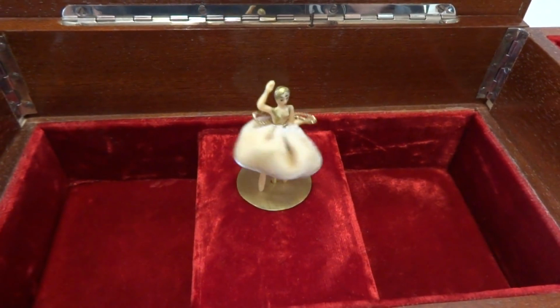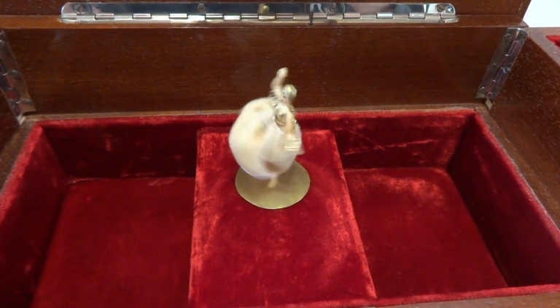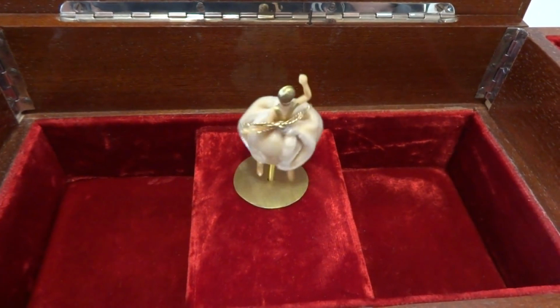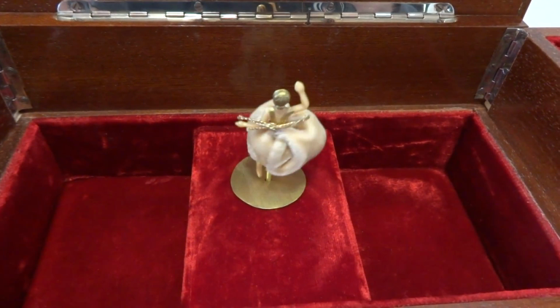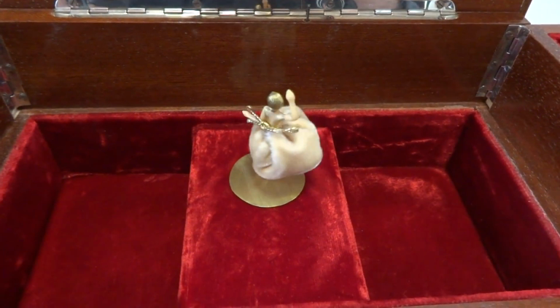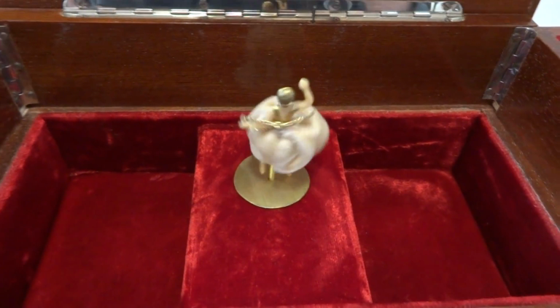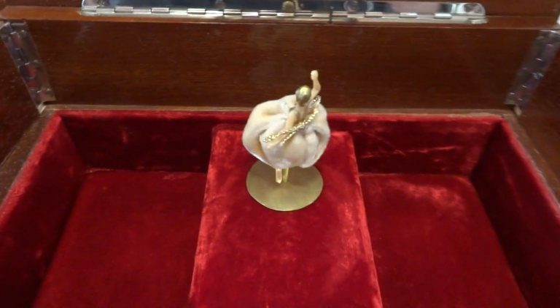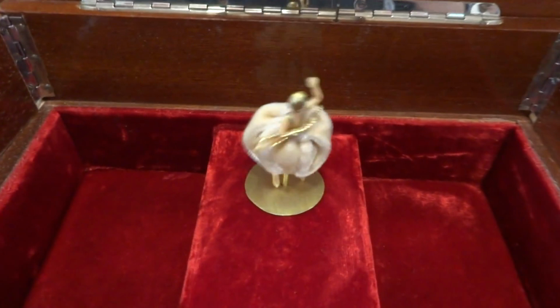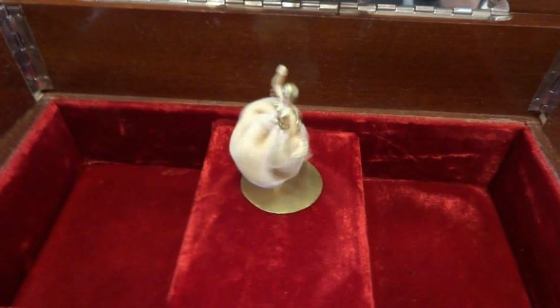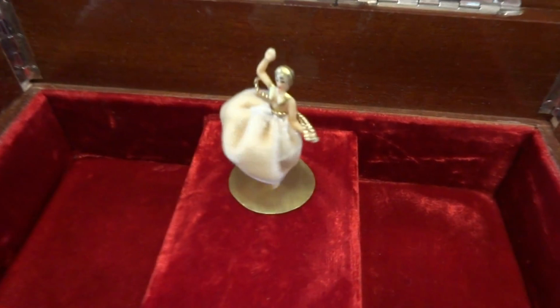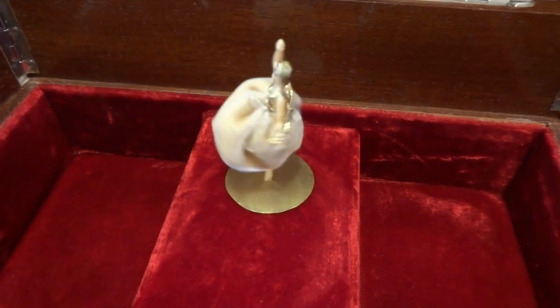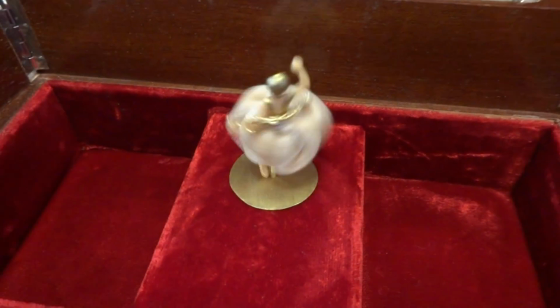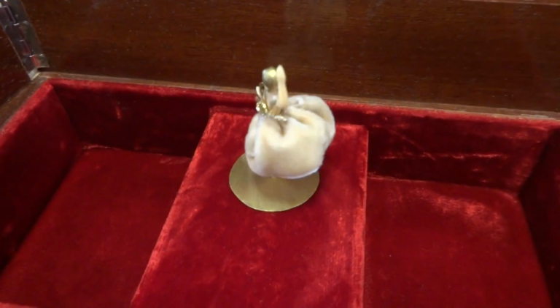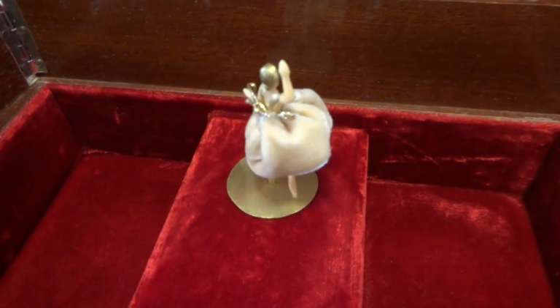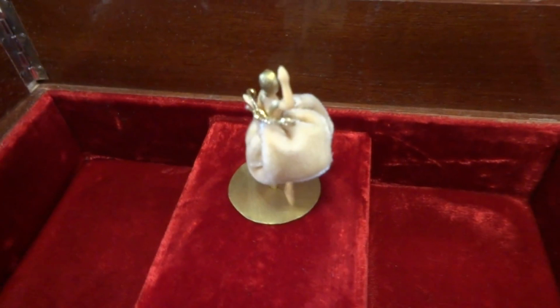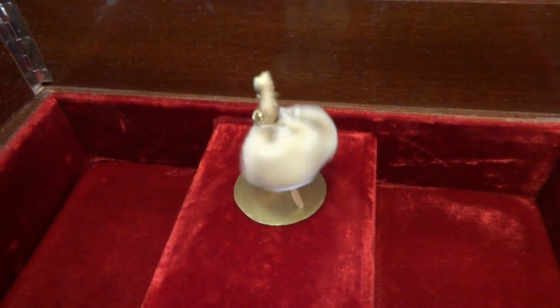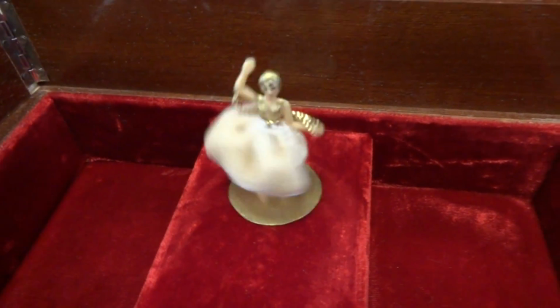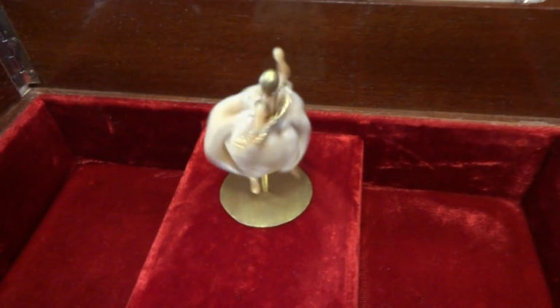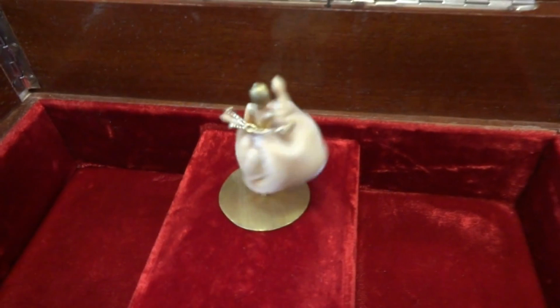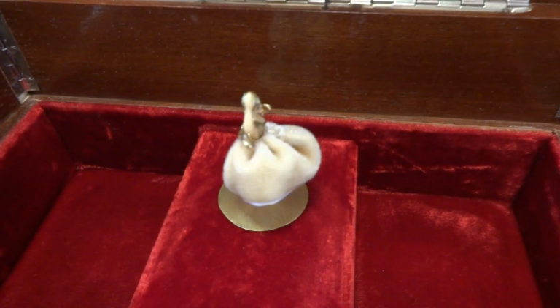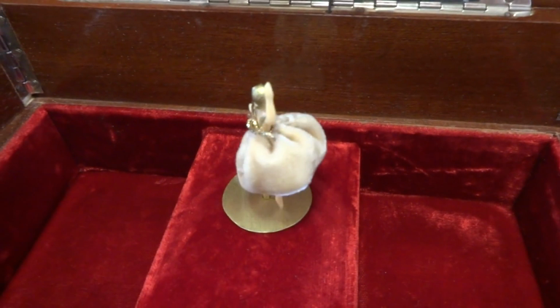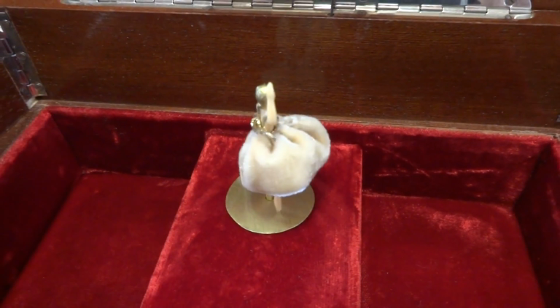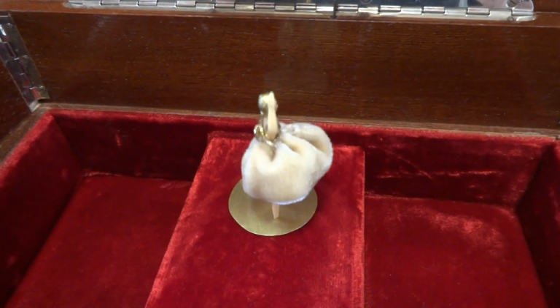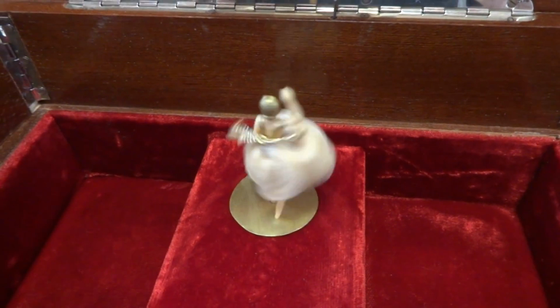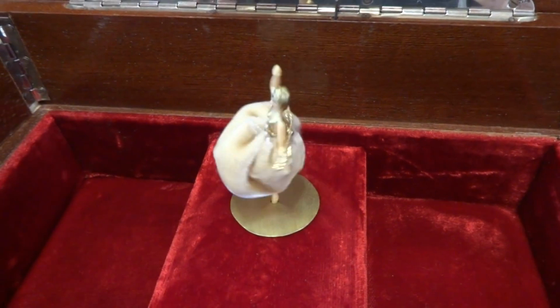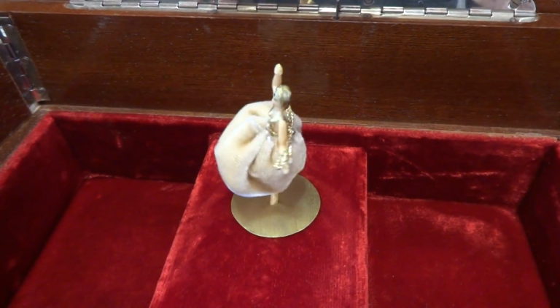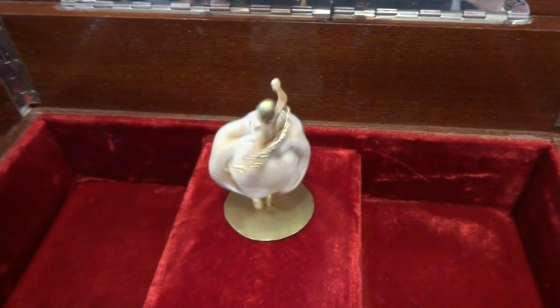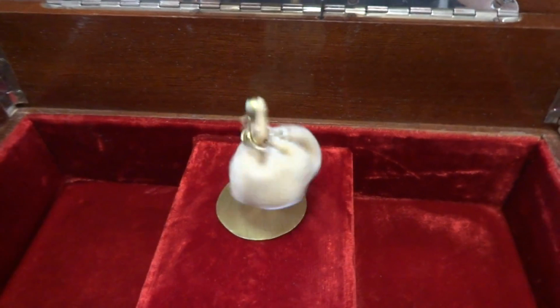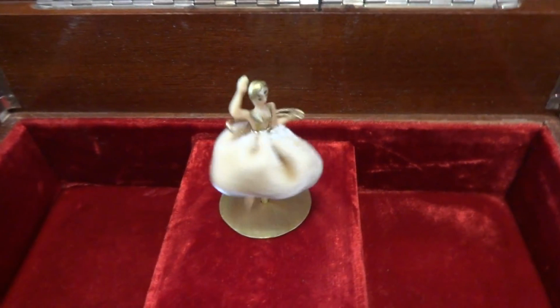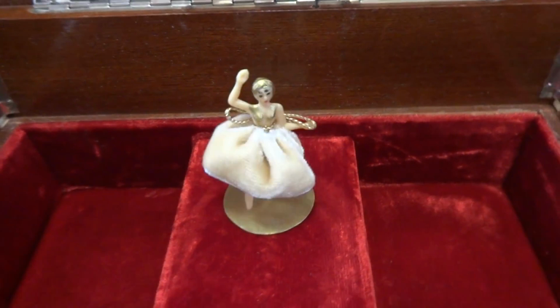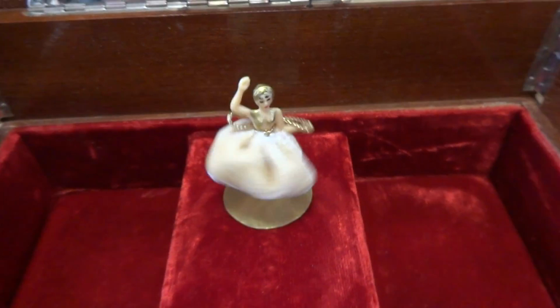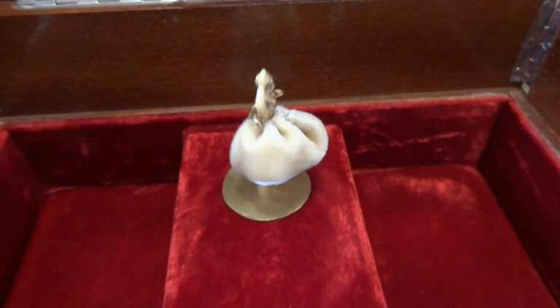The dancing is random — sometimes she'll twirl left, sometimes she'll twirl right, and sometimes she bobs.